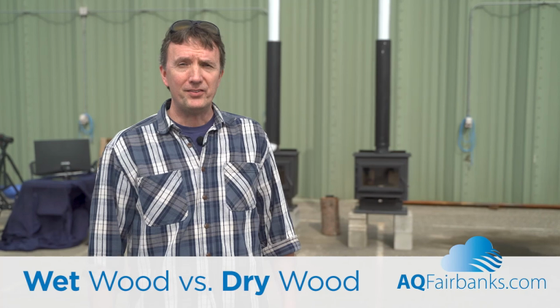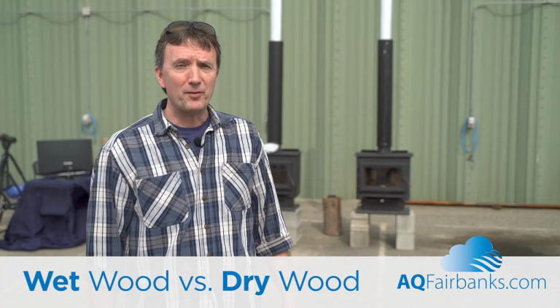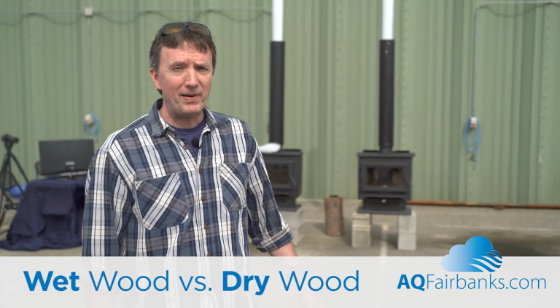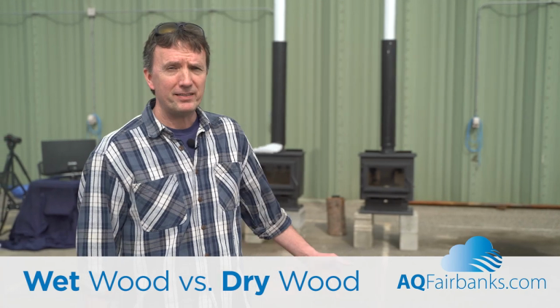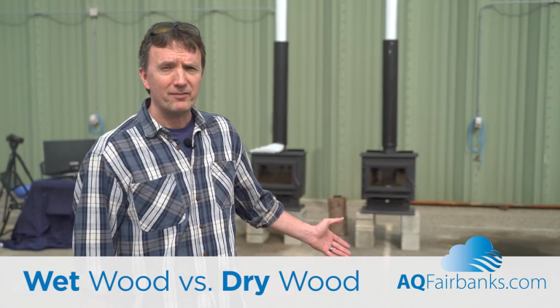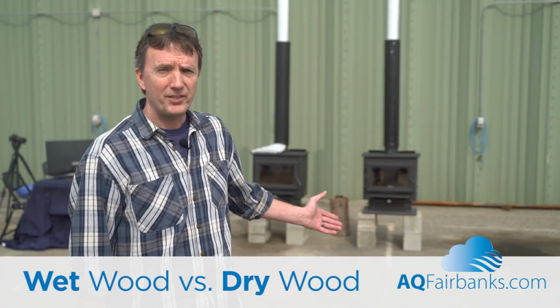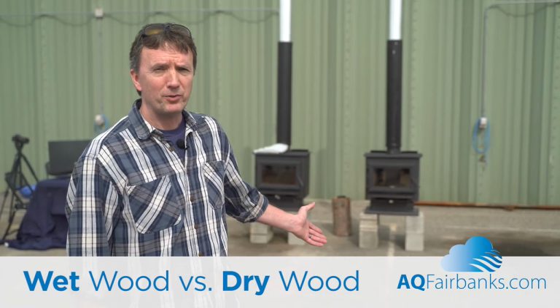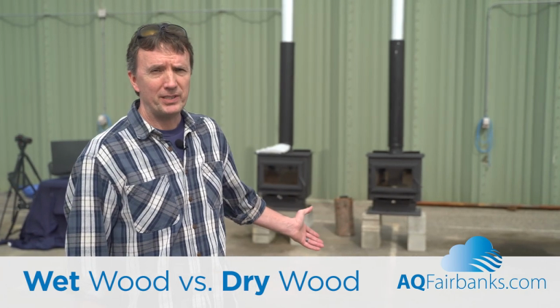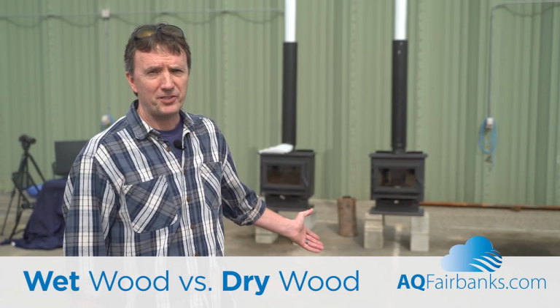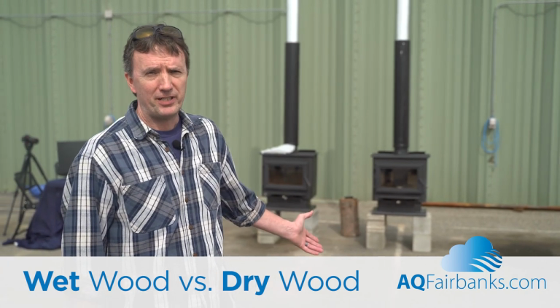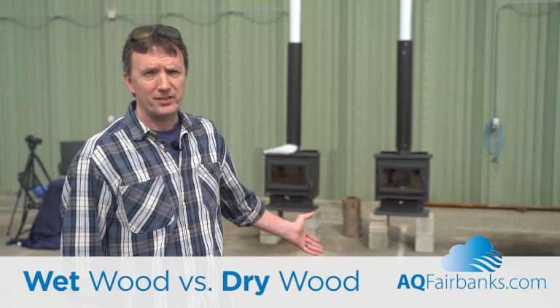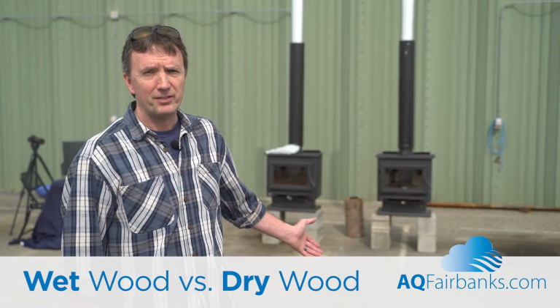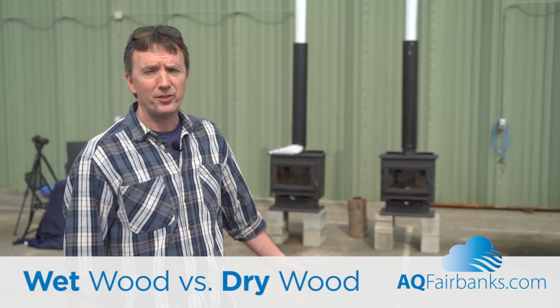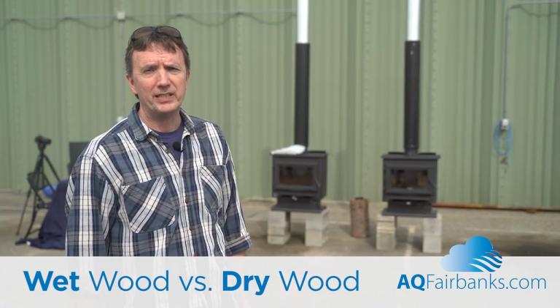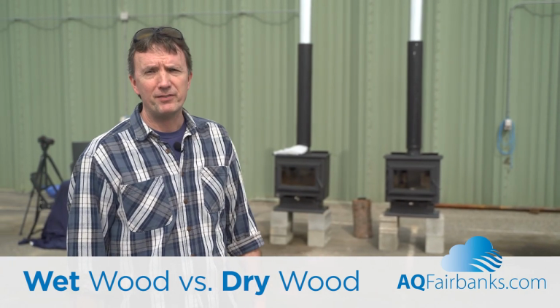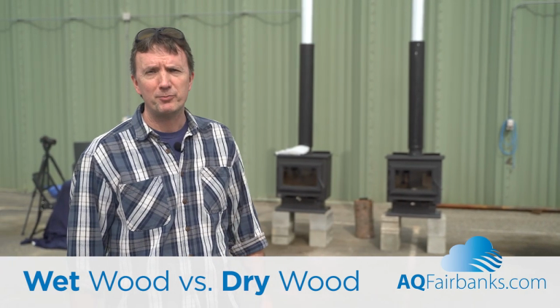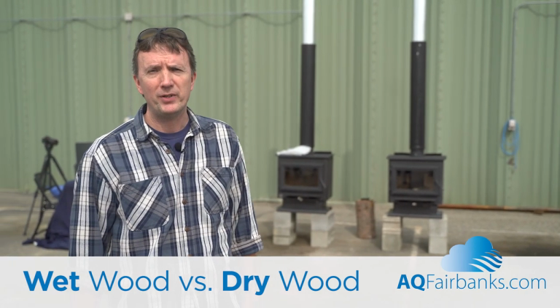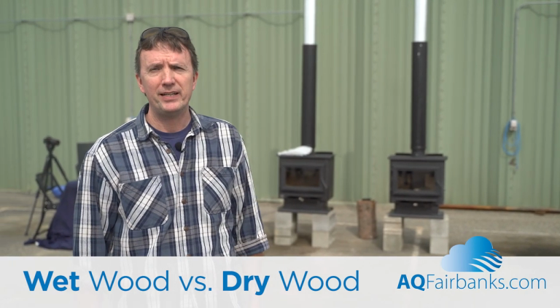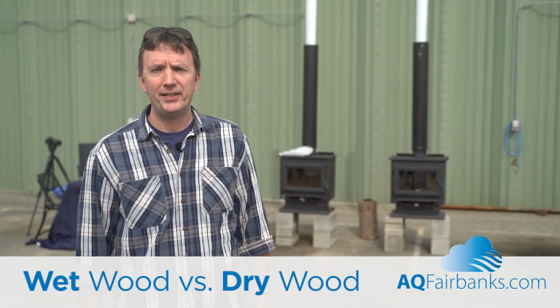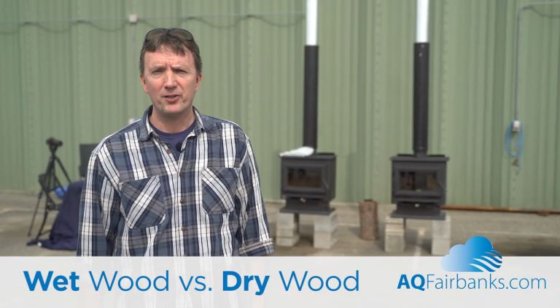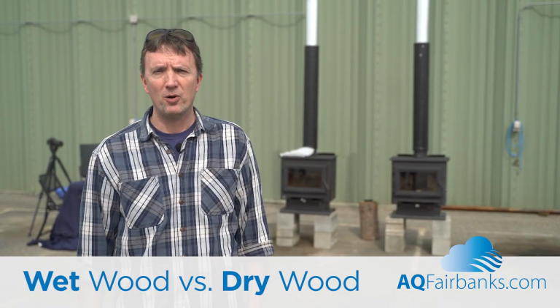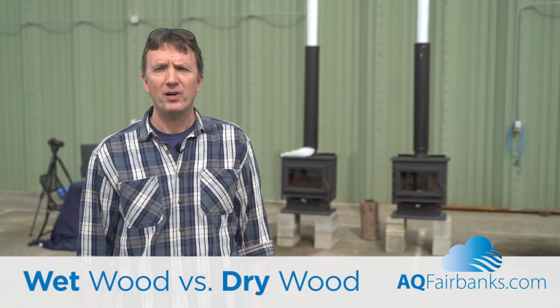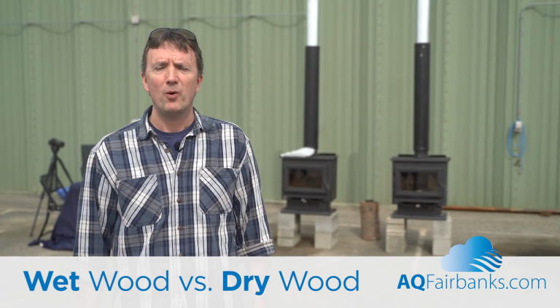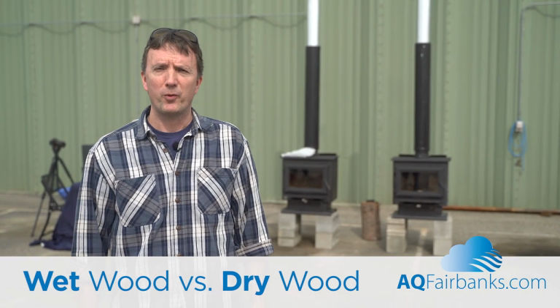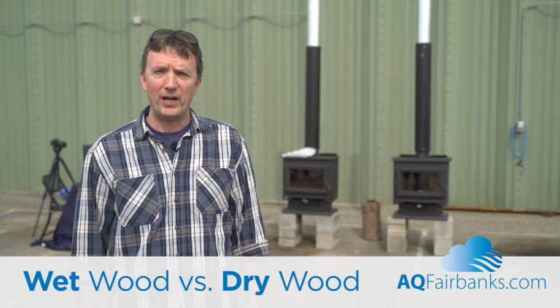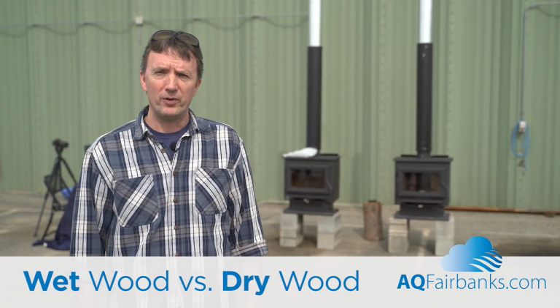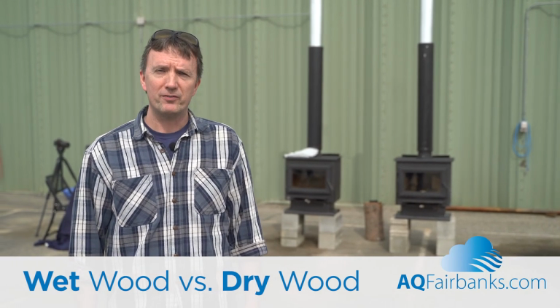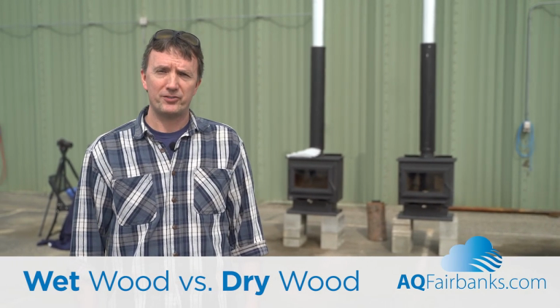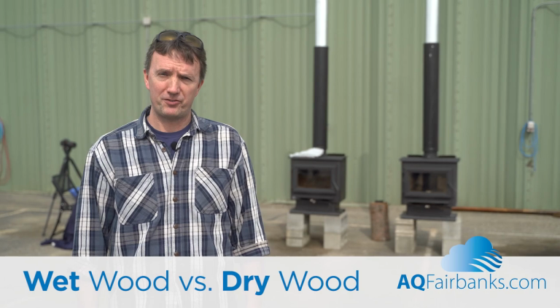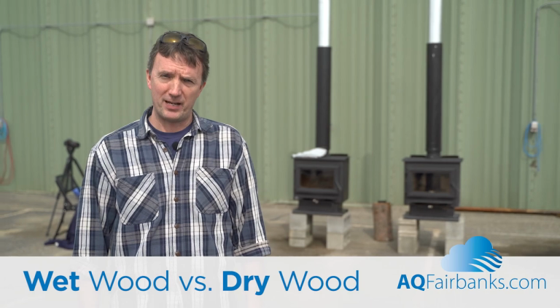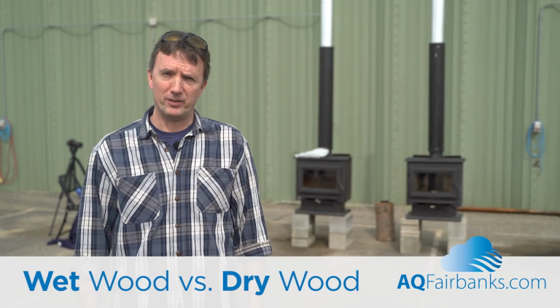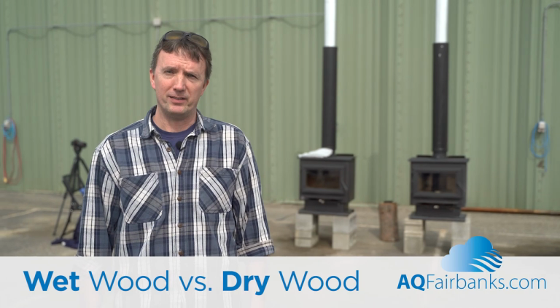This is a basic visual demonstration to show the difference between heating your home with wet wood versus dry wood.